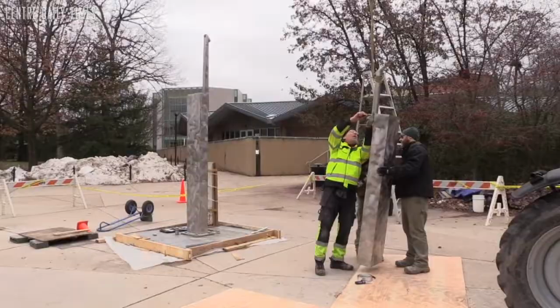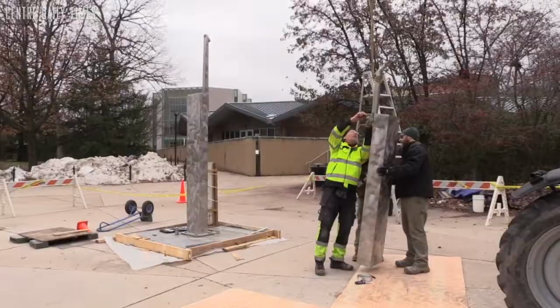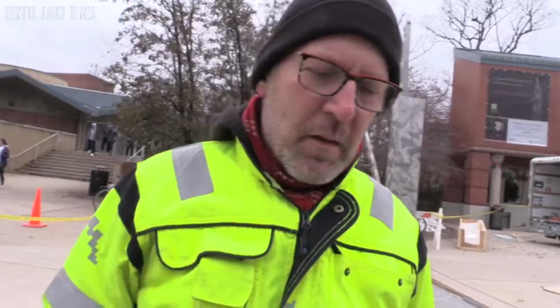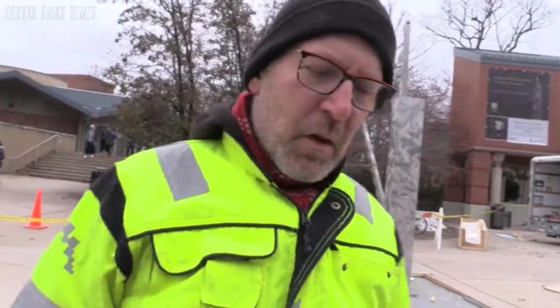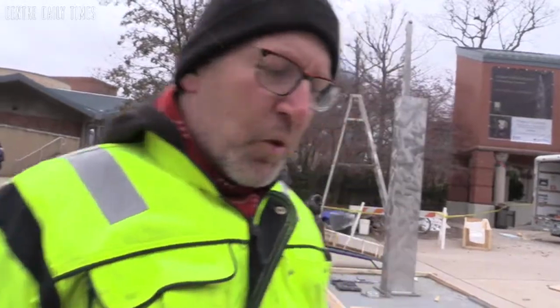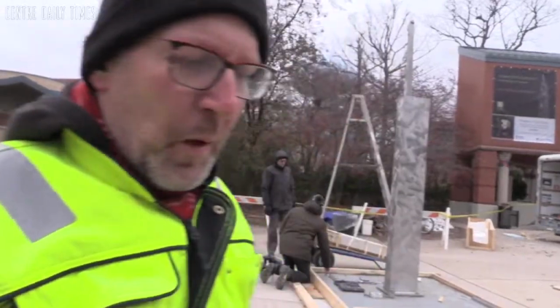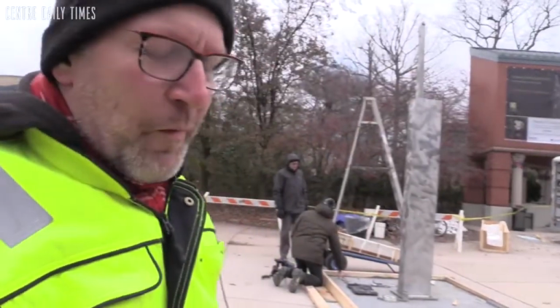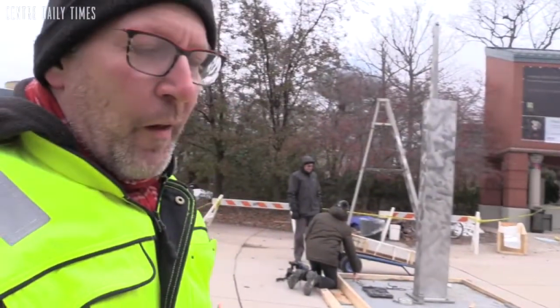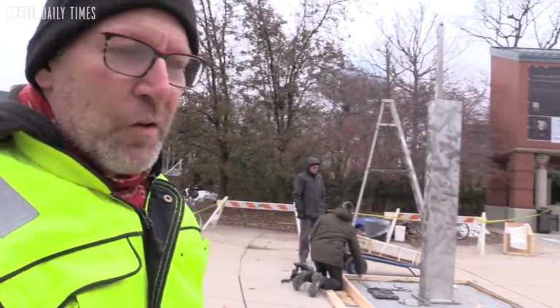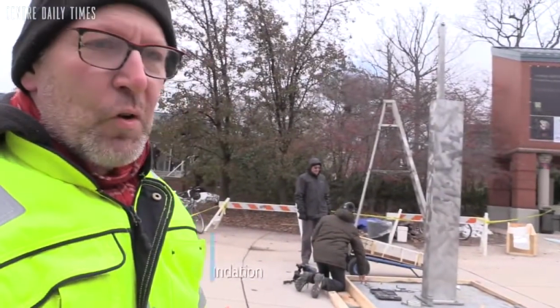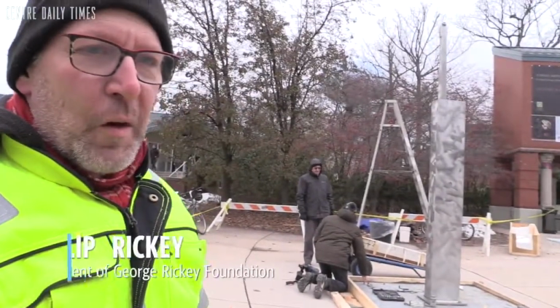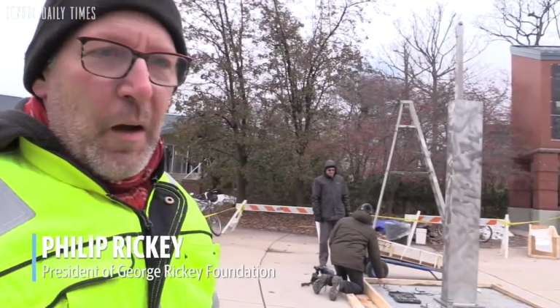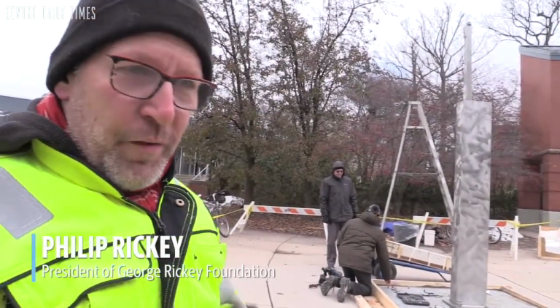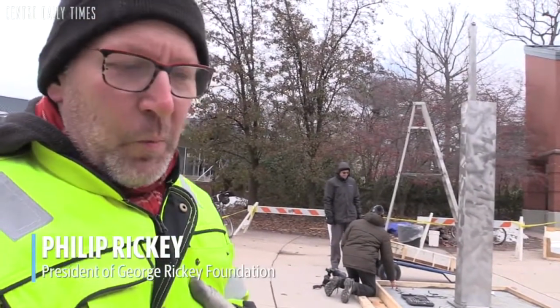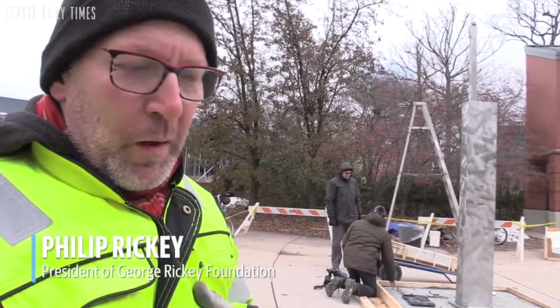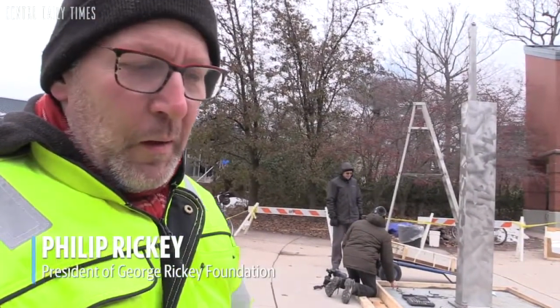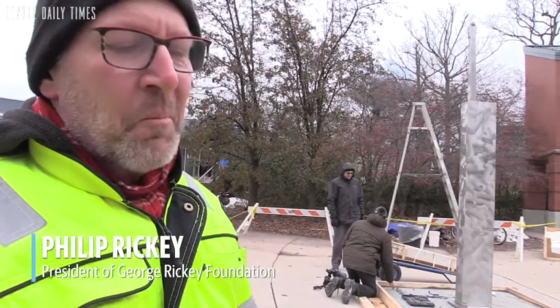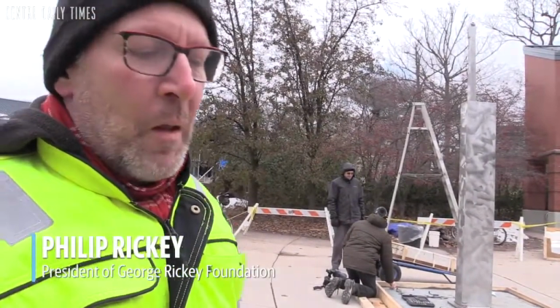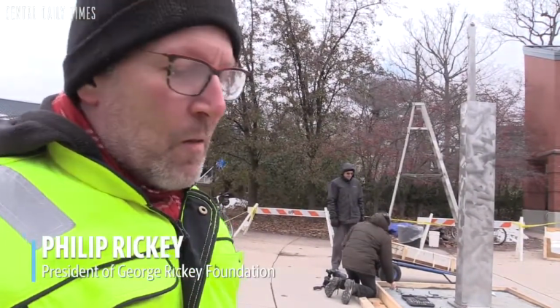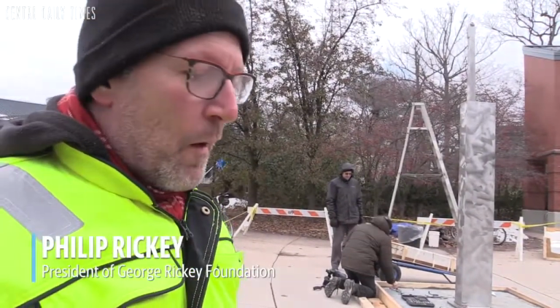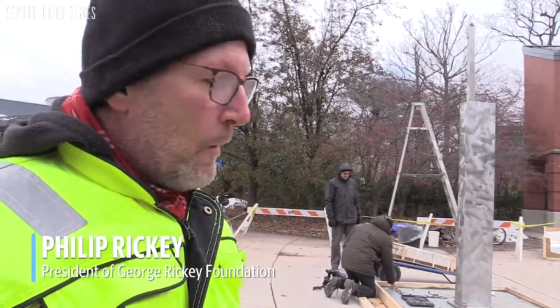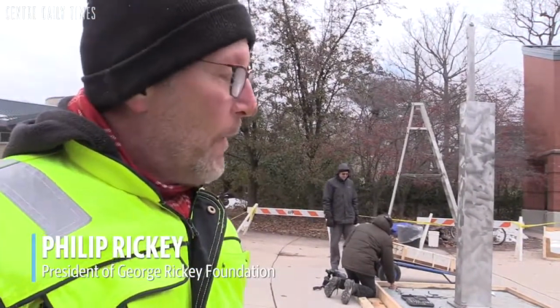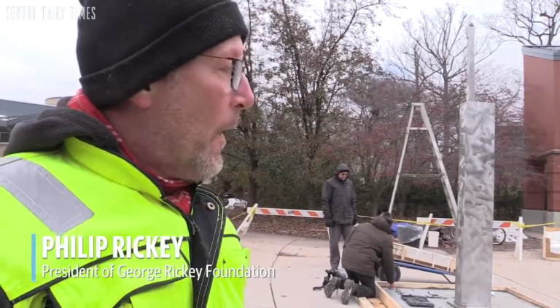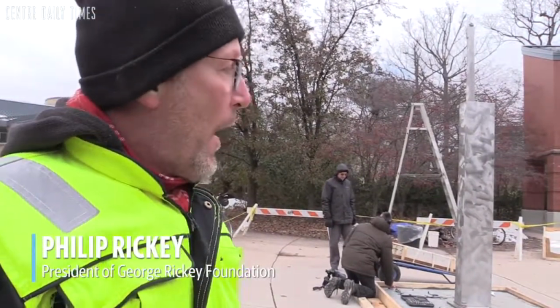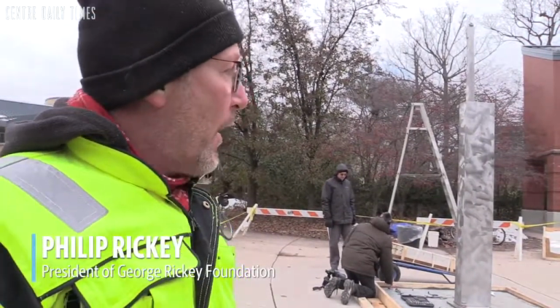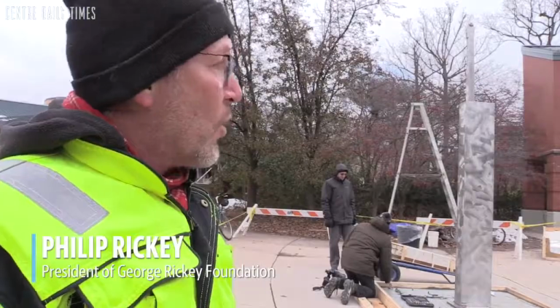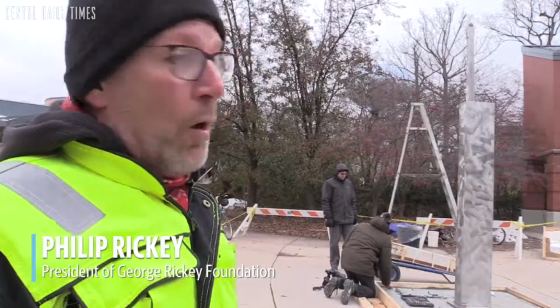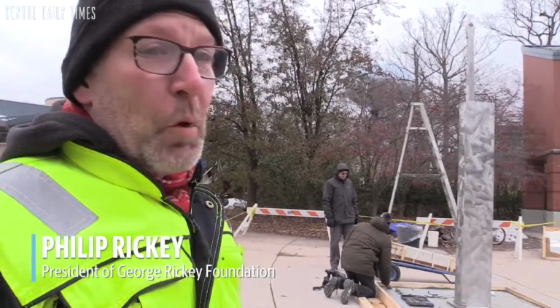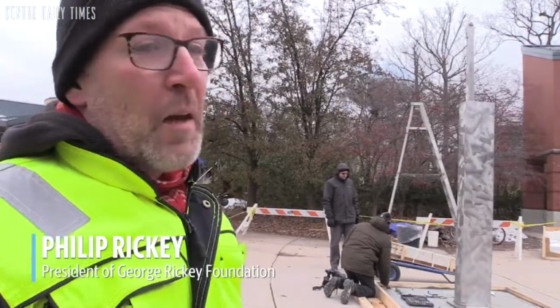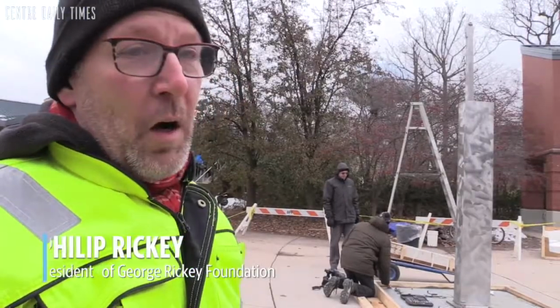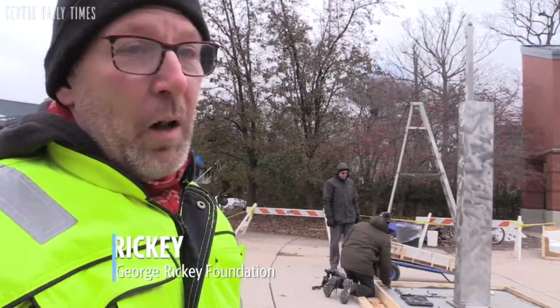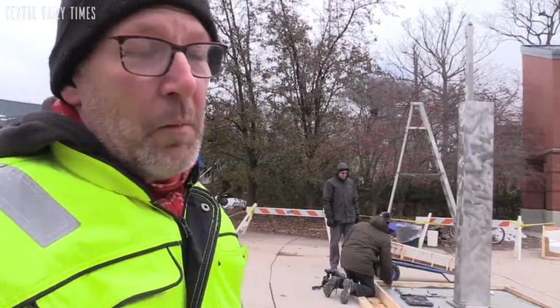It's a sculpture by my father, George Rickey. I'm Philip Rickey, his son, and it's called Breaking Column.